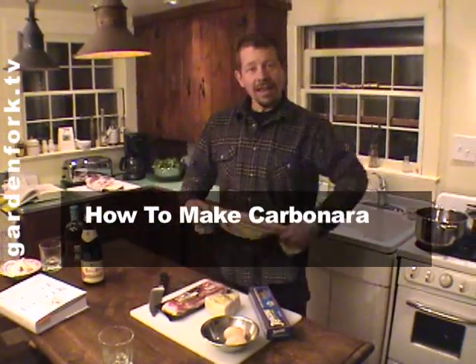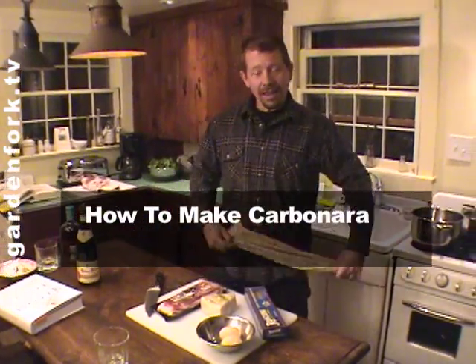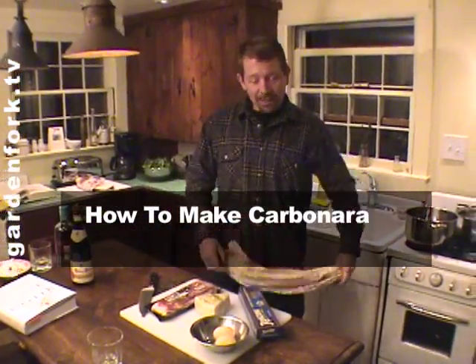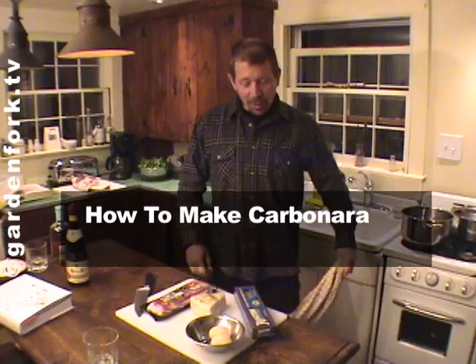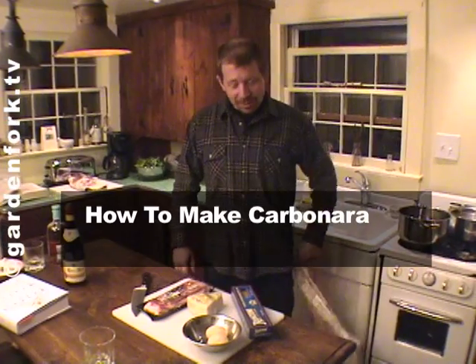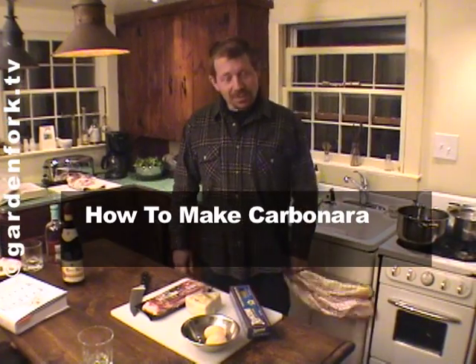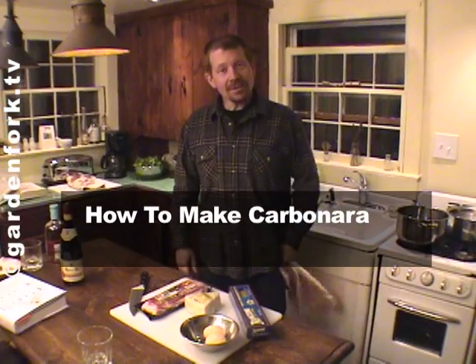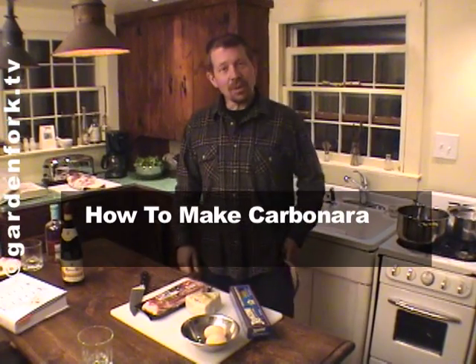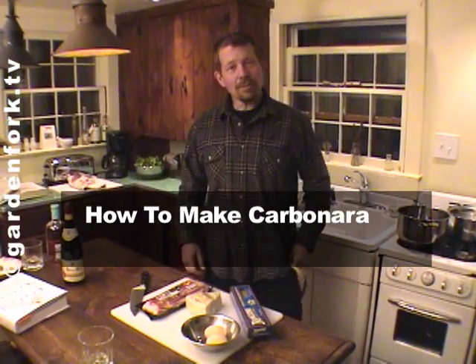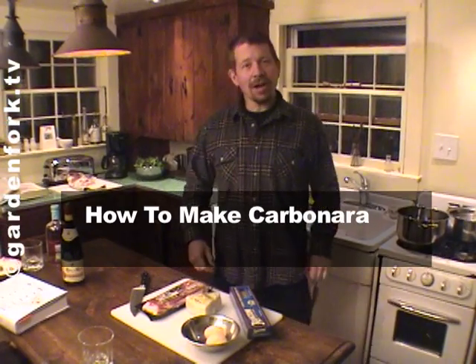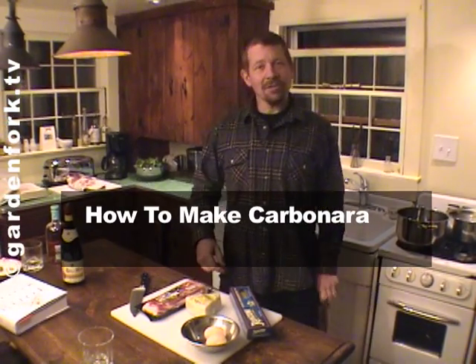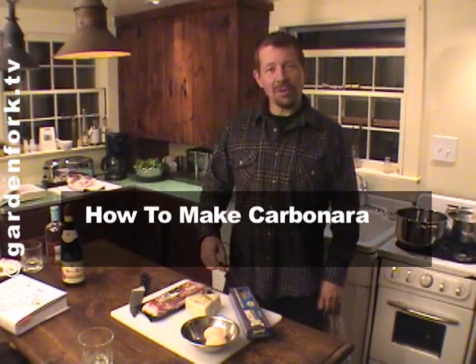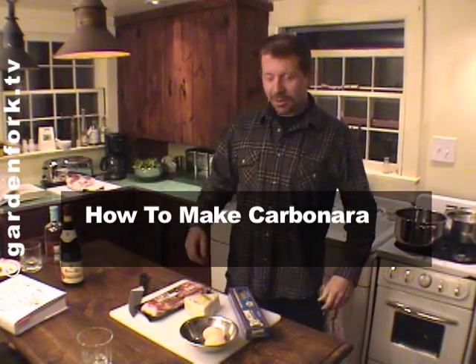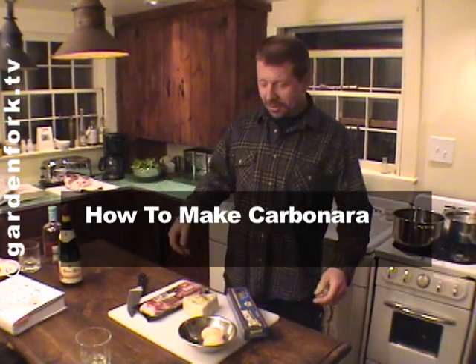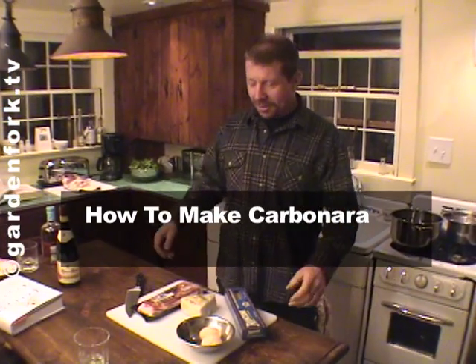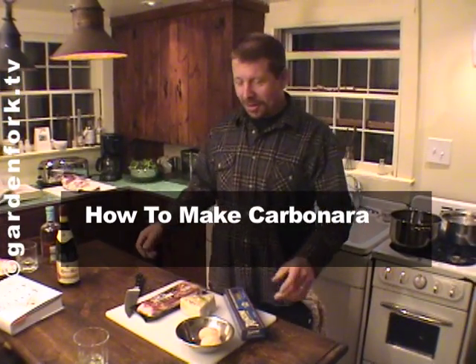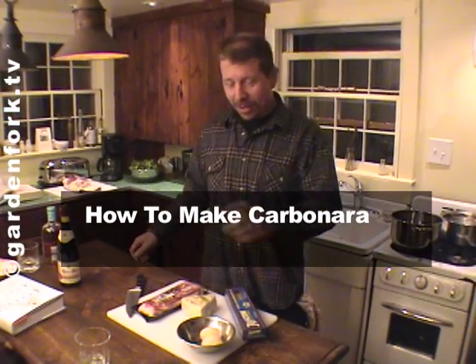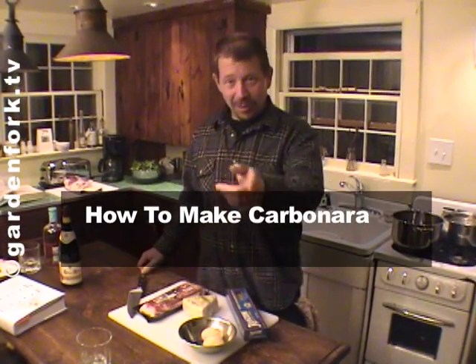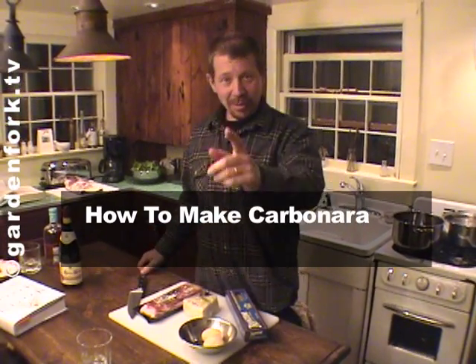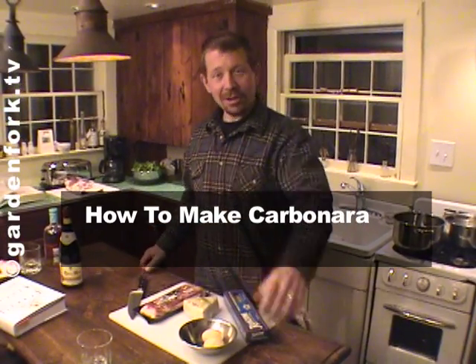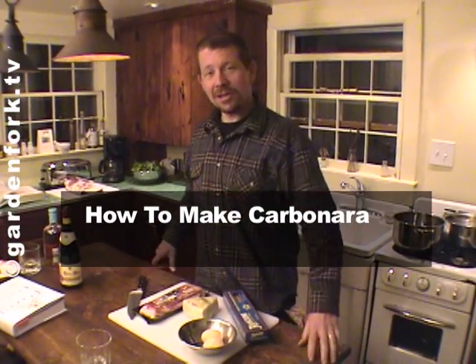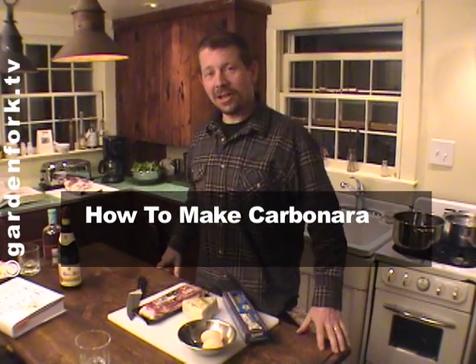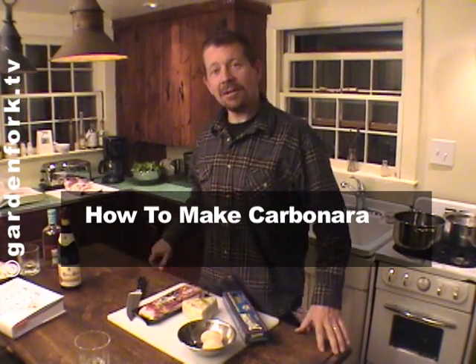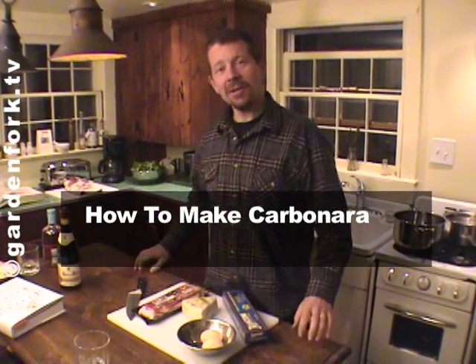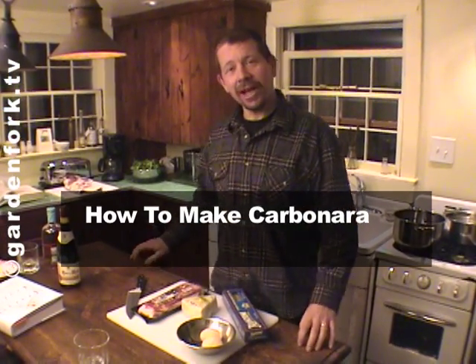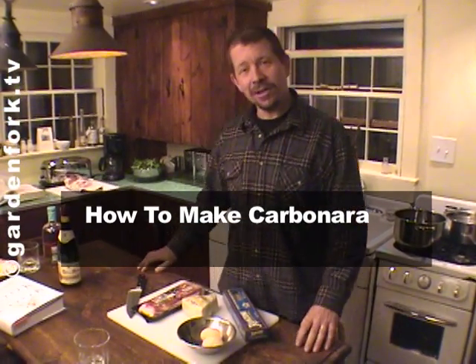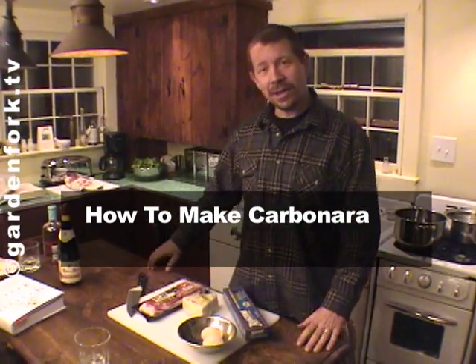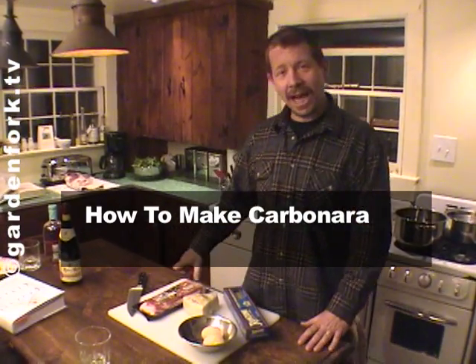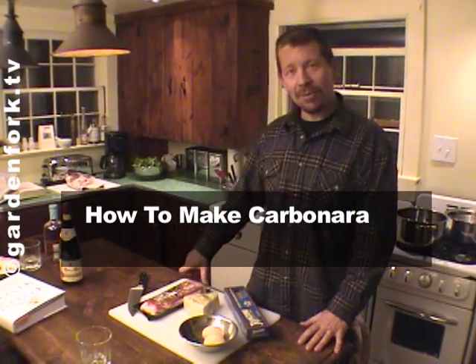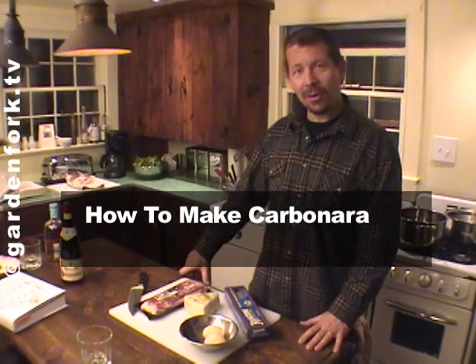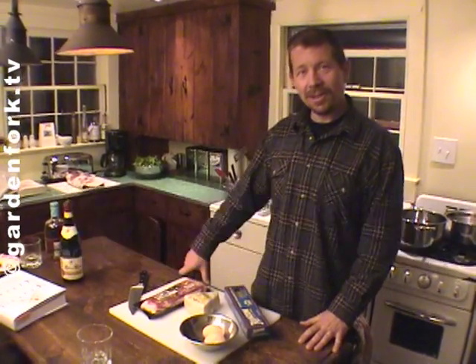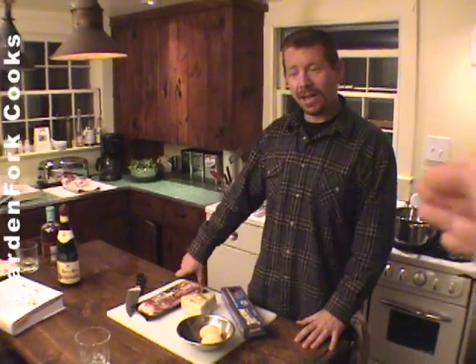Hey everyone, welcome to GardenFork. My friend Bill is here, and he's running the camera for me today.